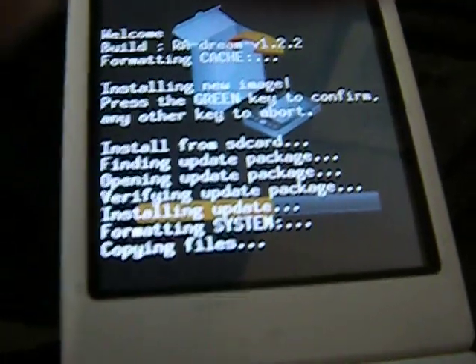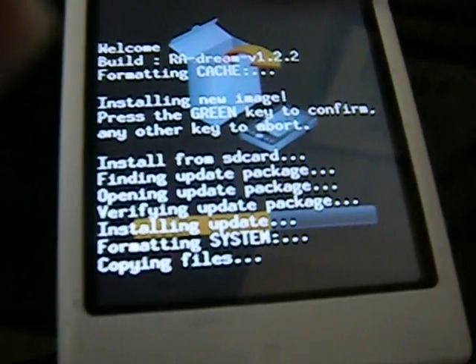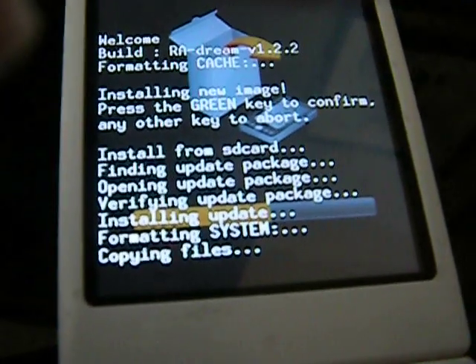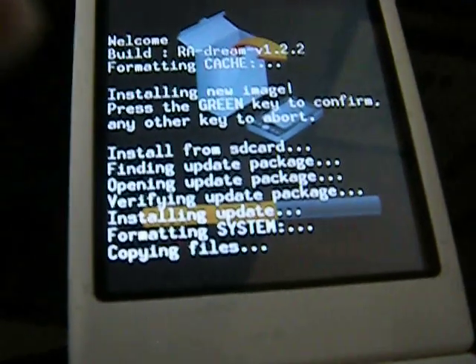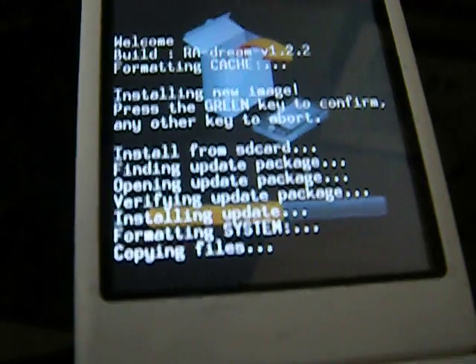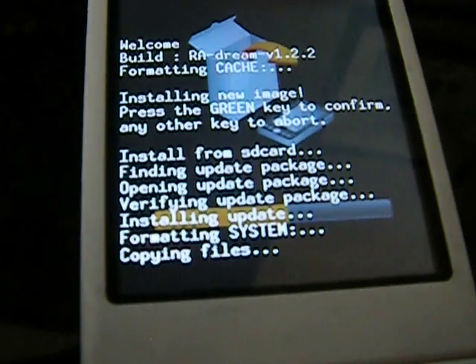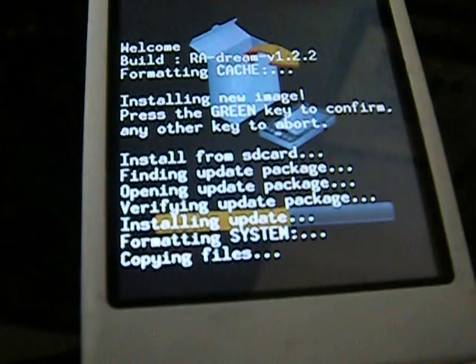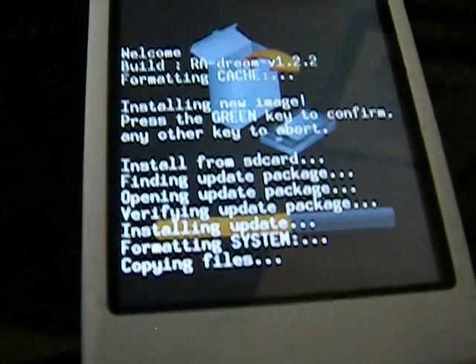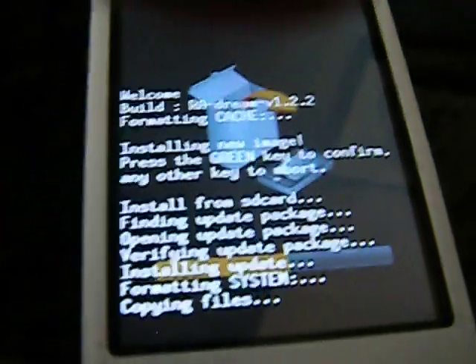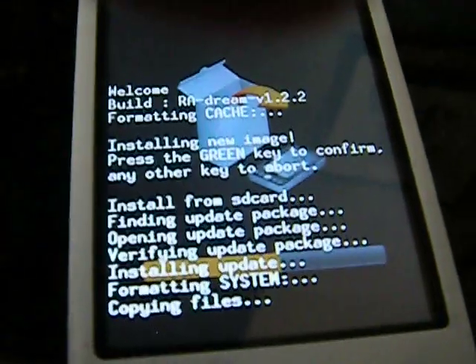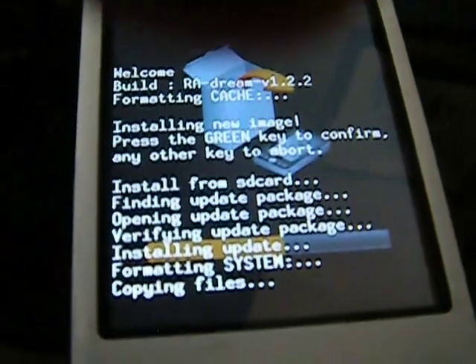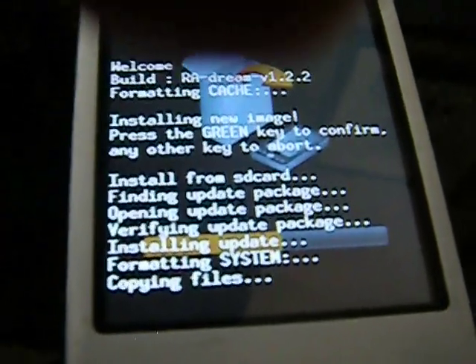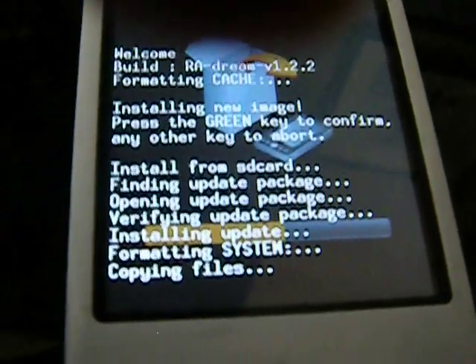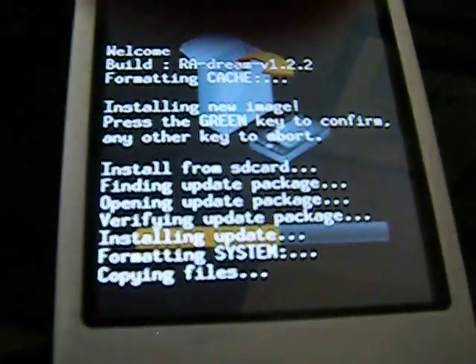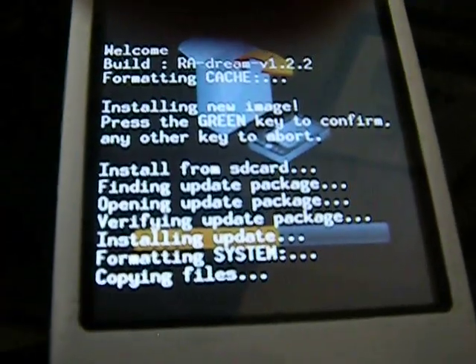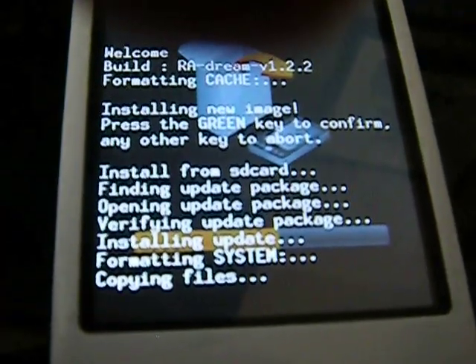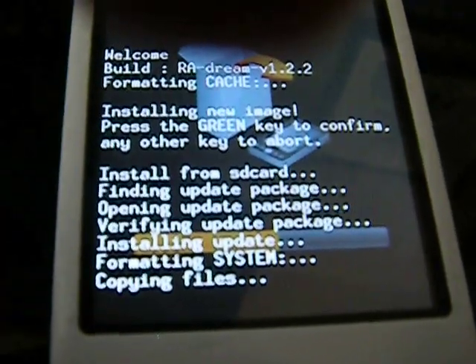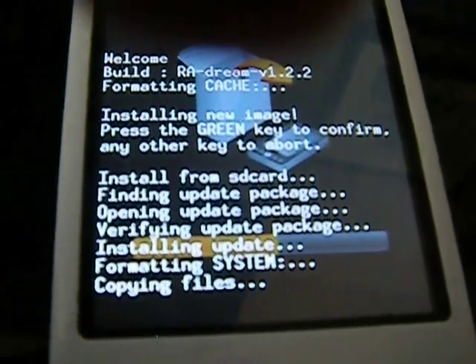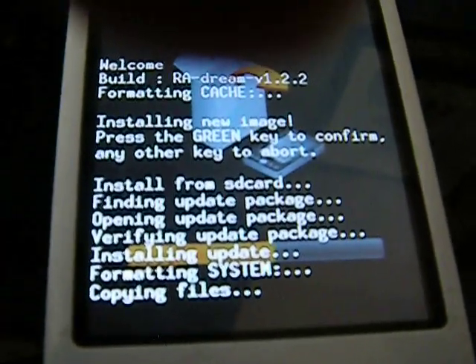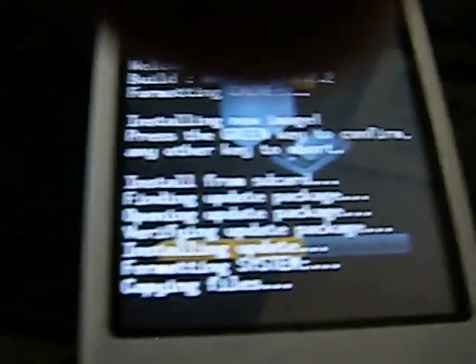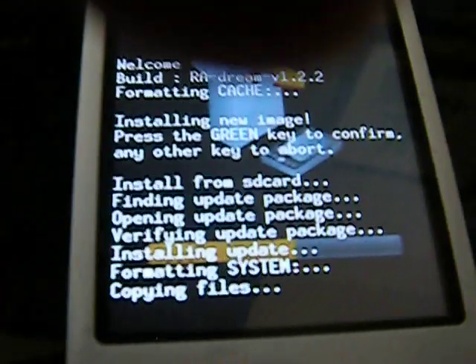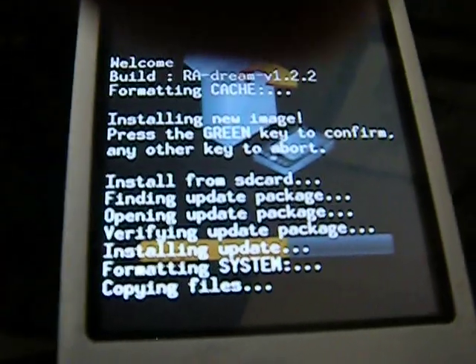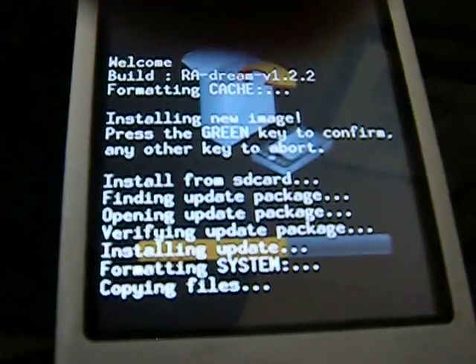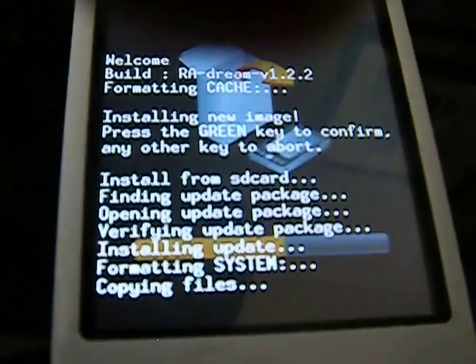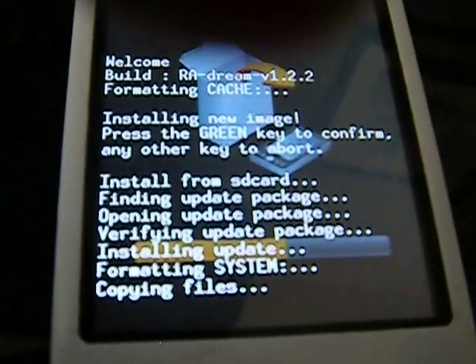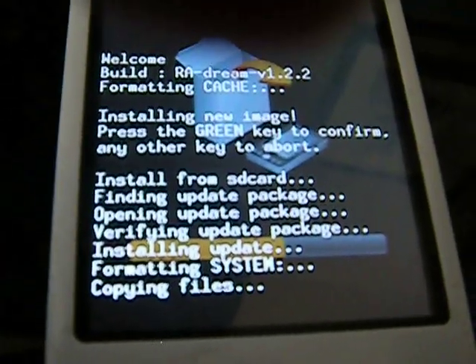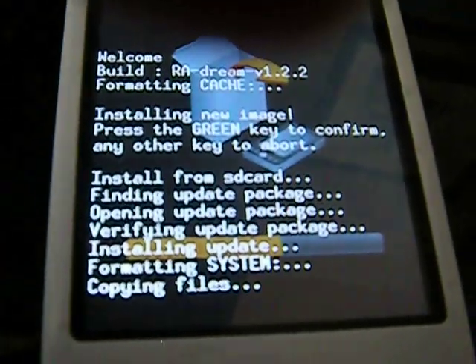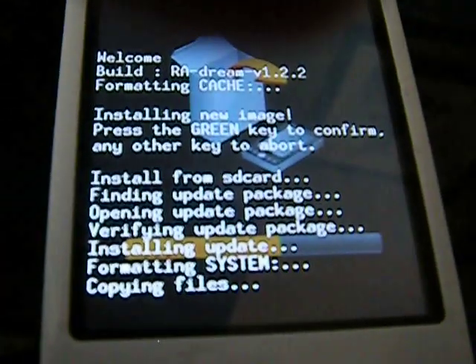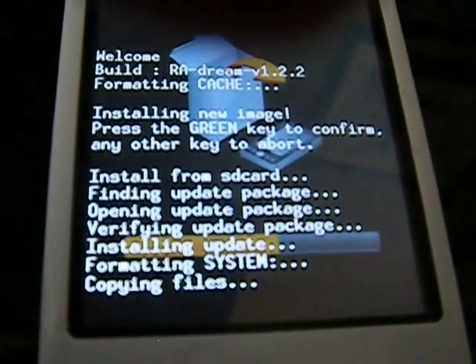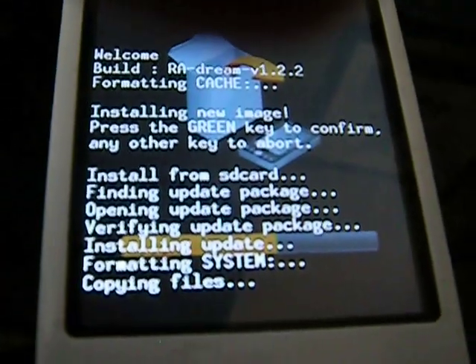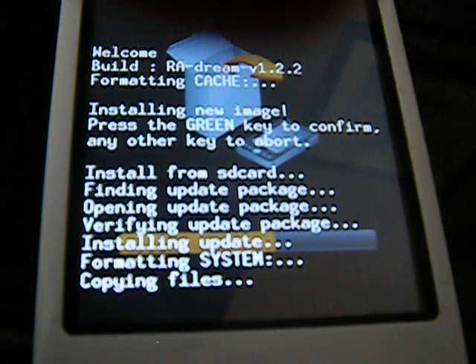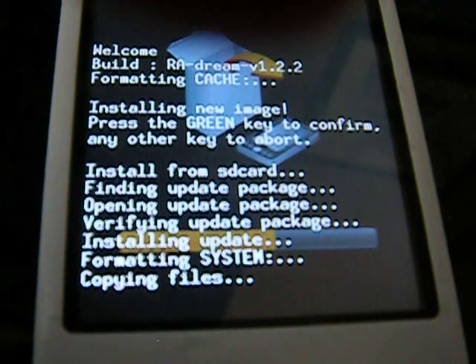As you see, it will format your system, and that will erase all your applications.